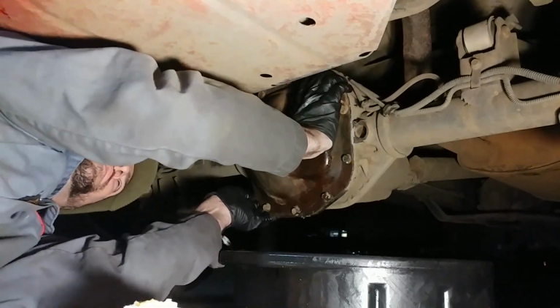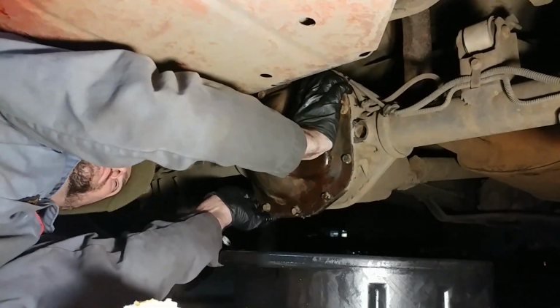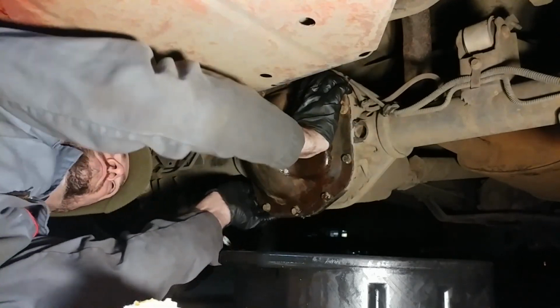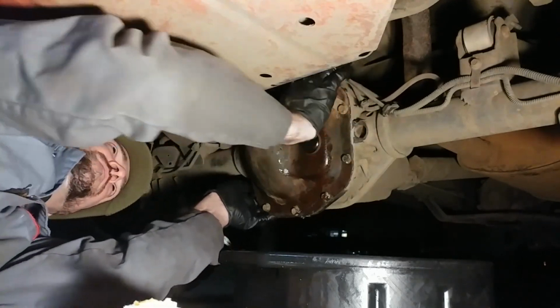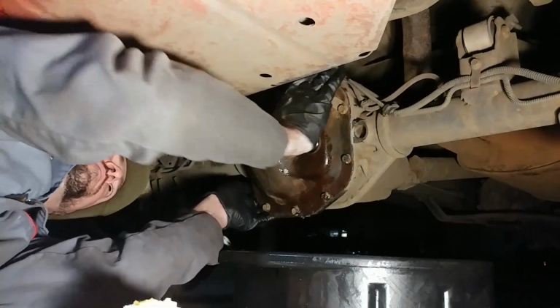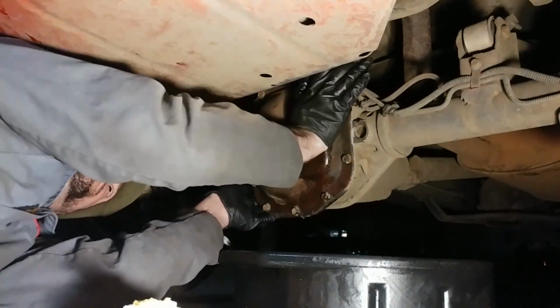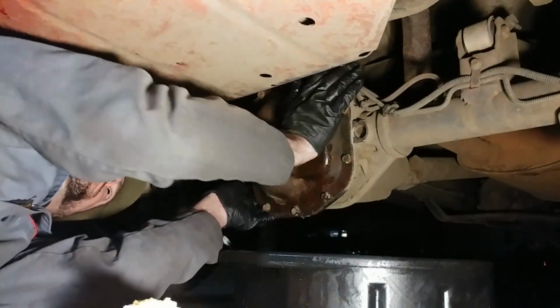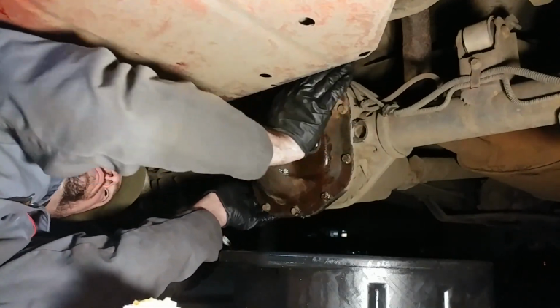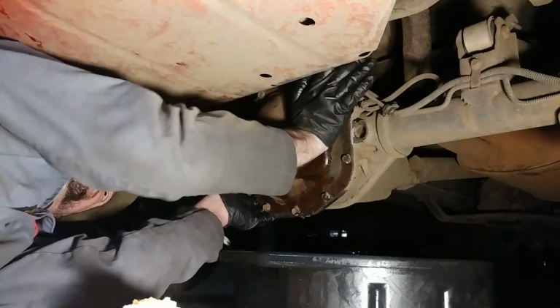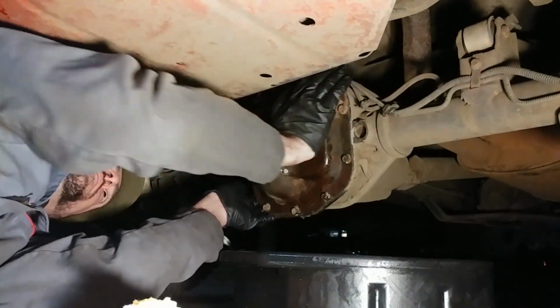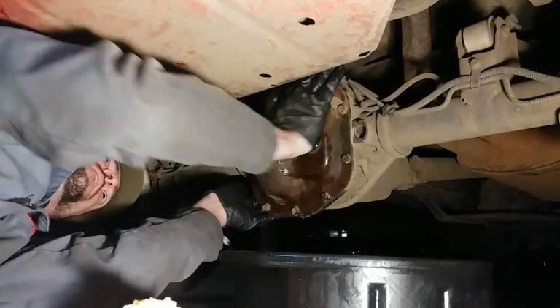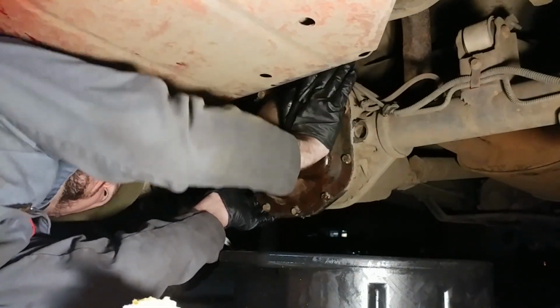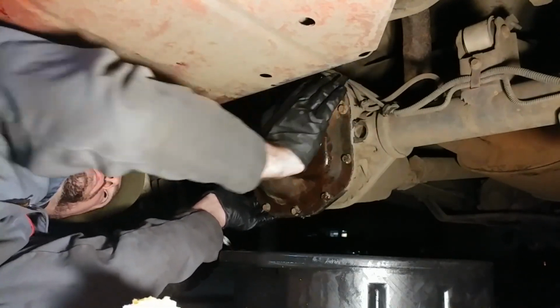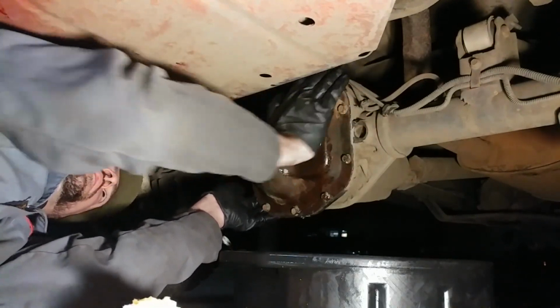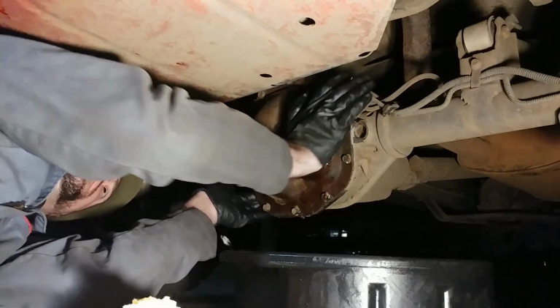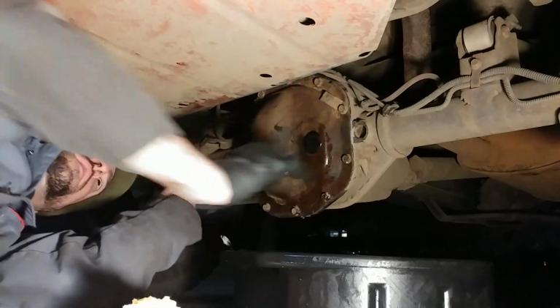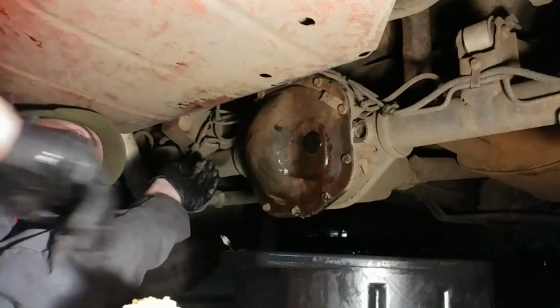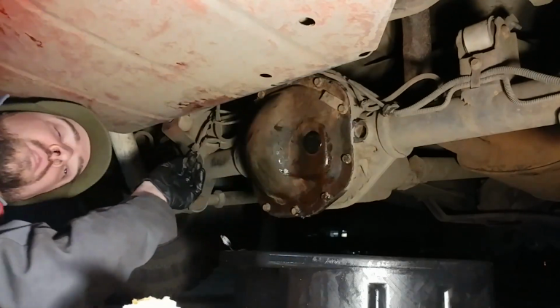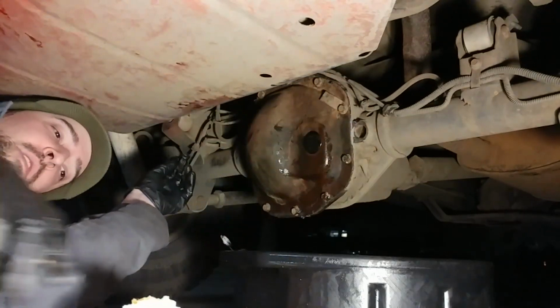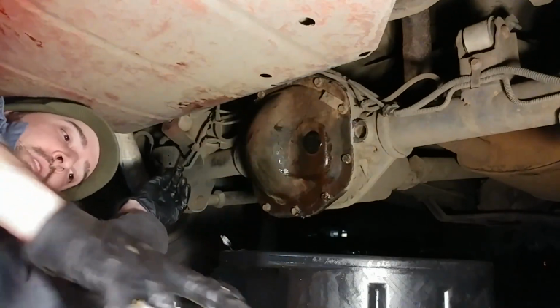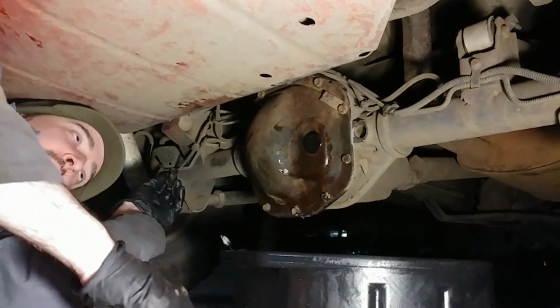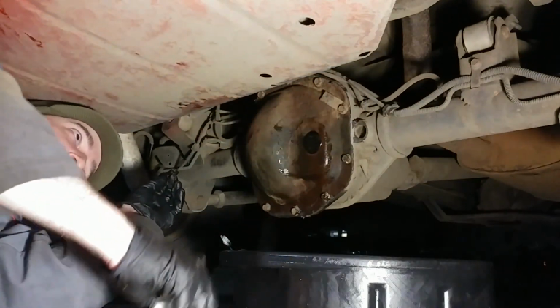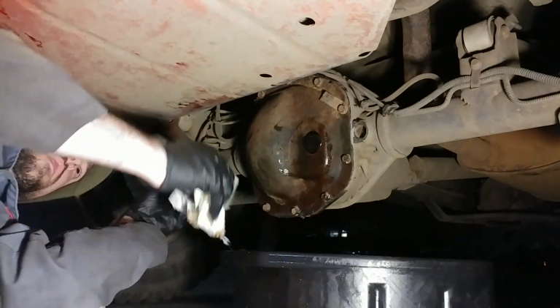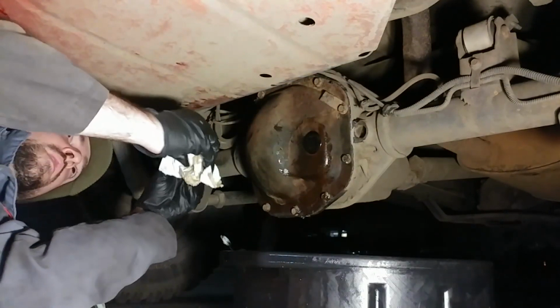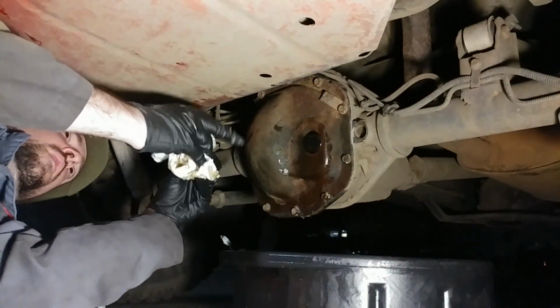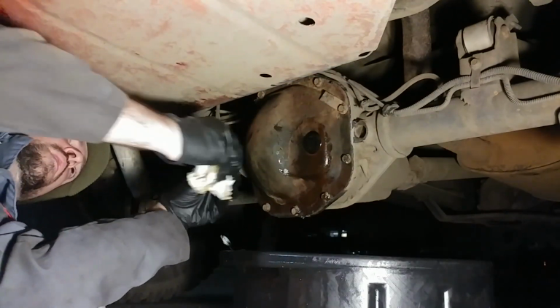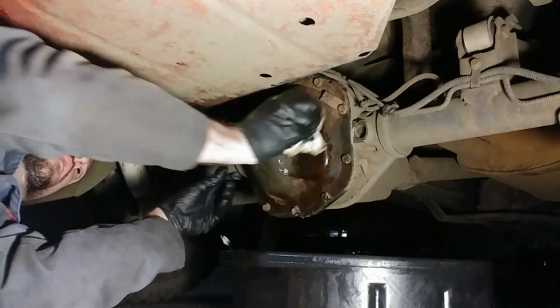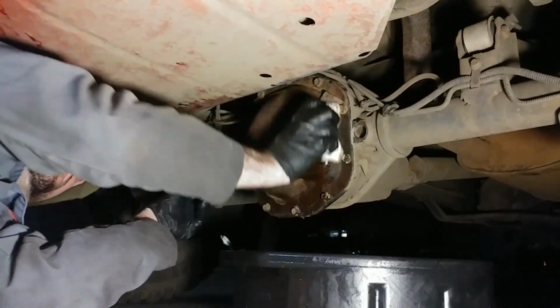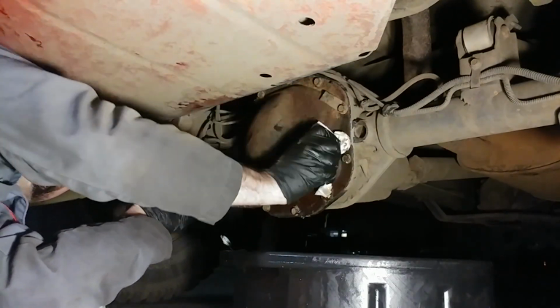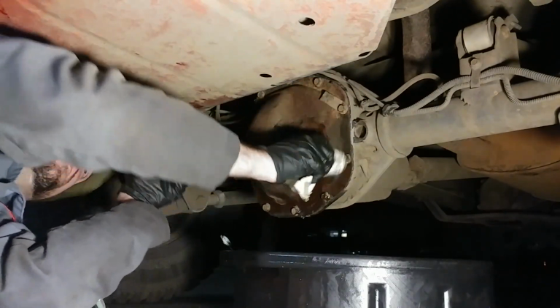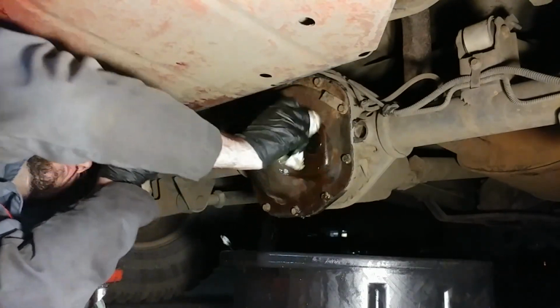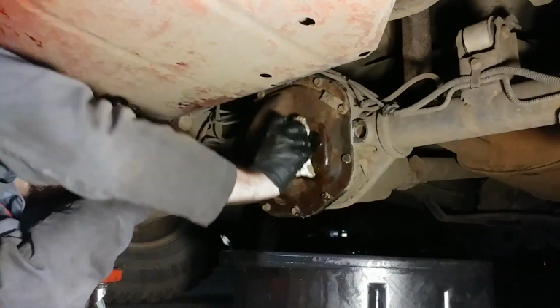Once you've put in the correct amount of fresh fluid, pop the fill plug back in, clean up your mess, and we're done.